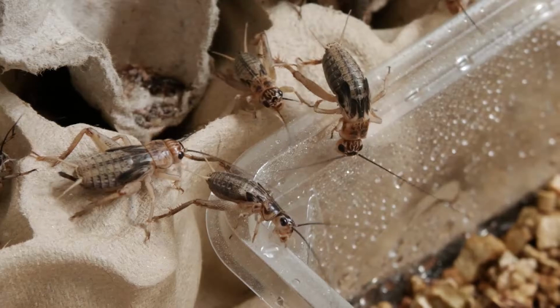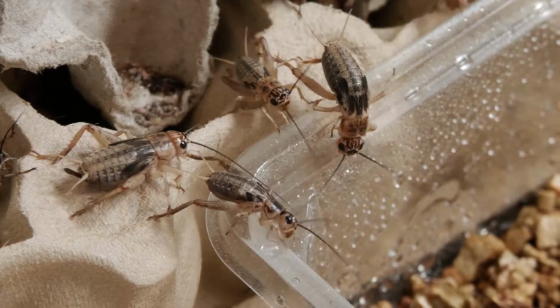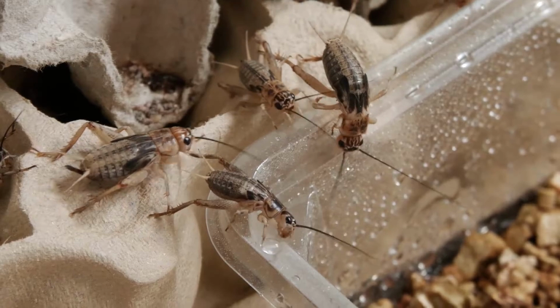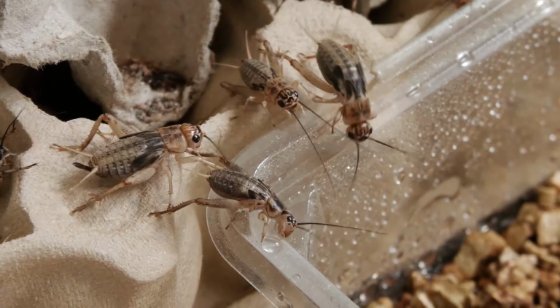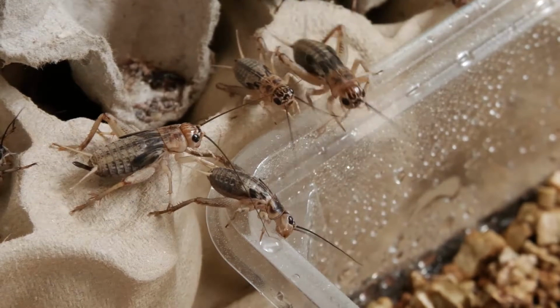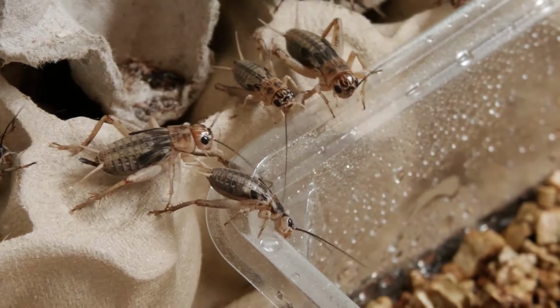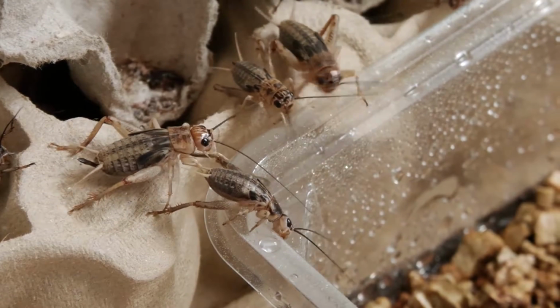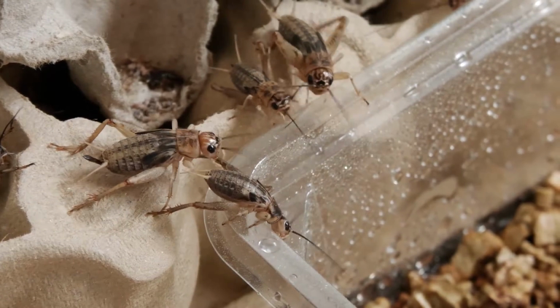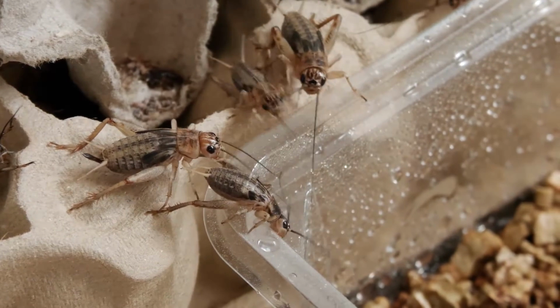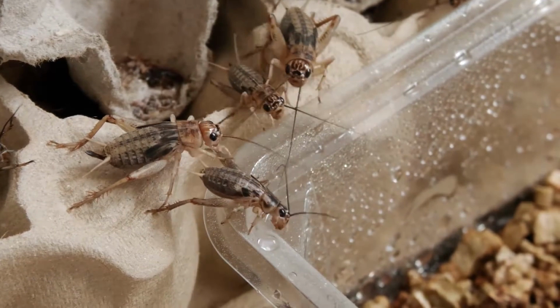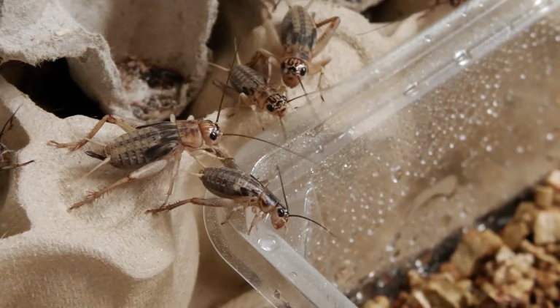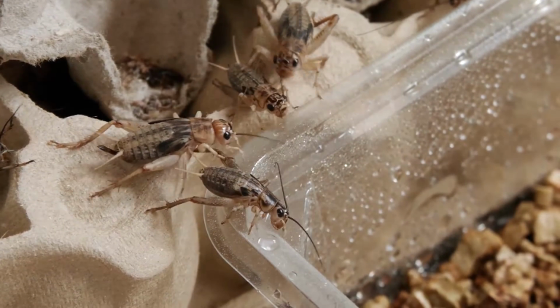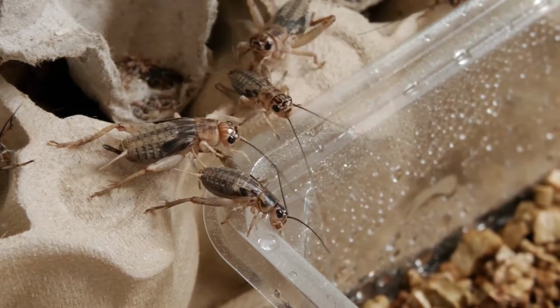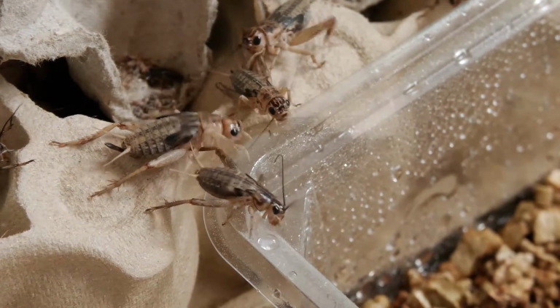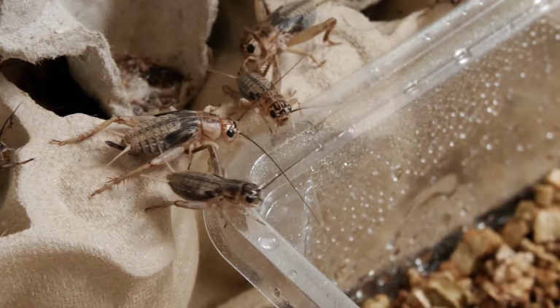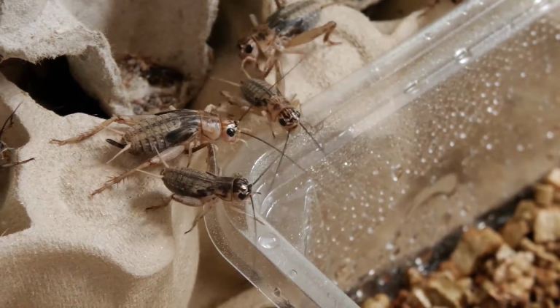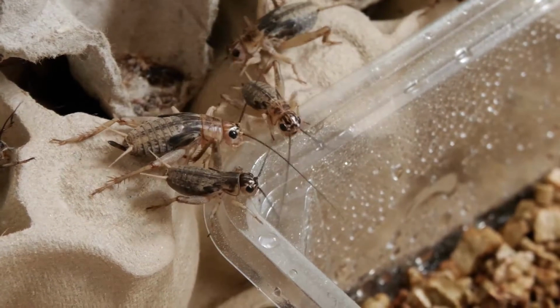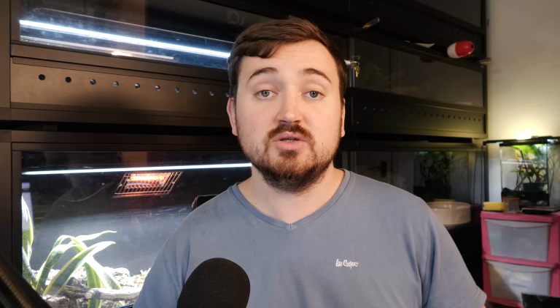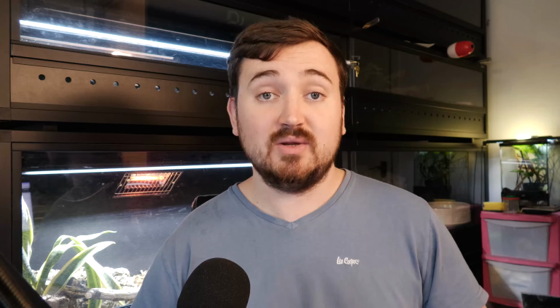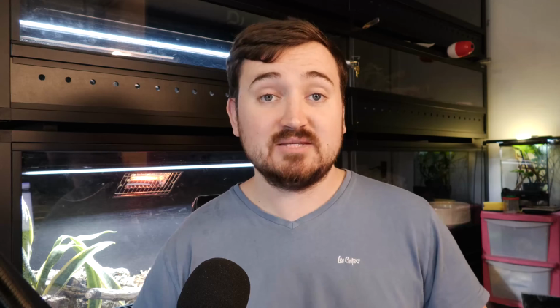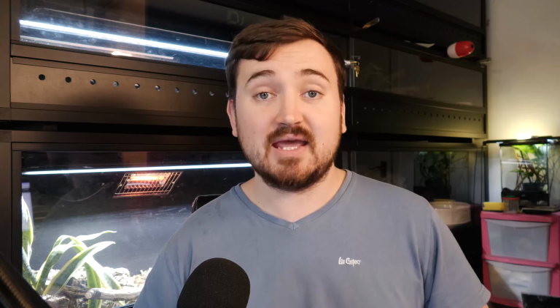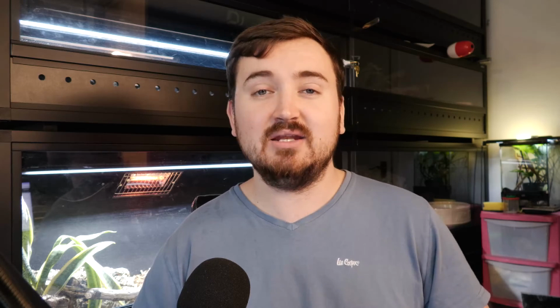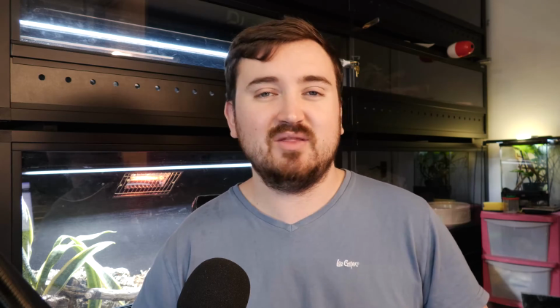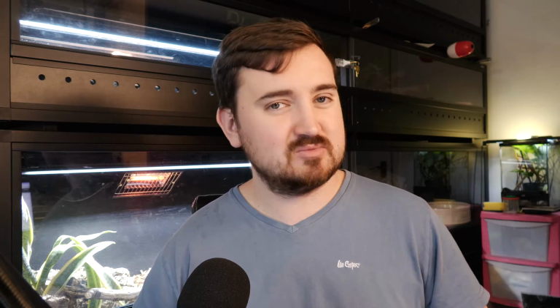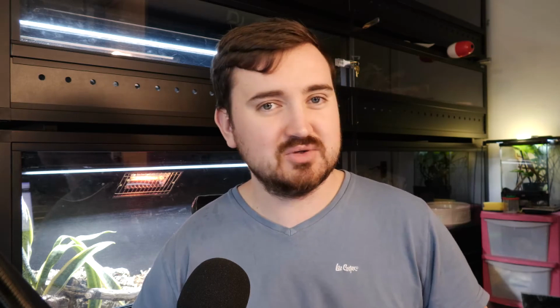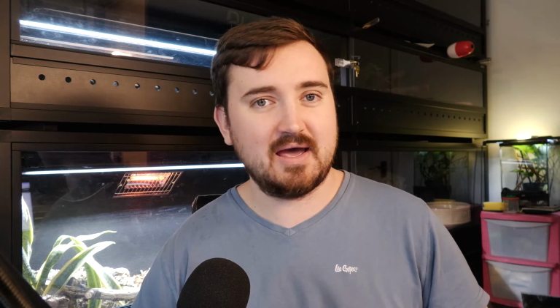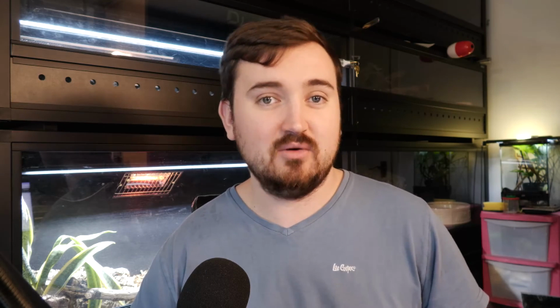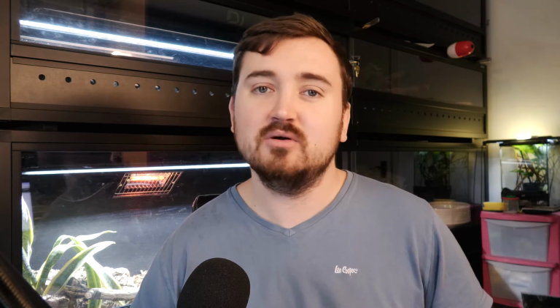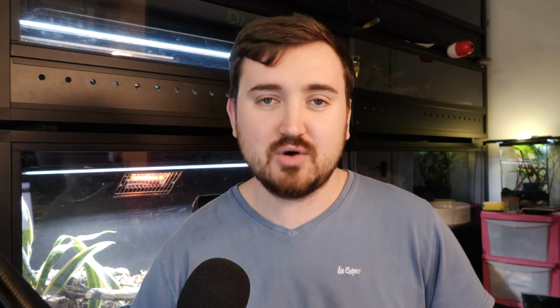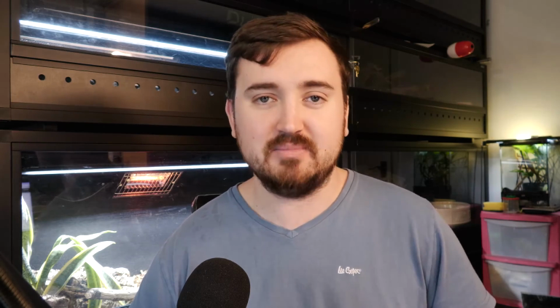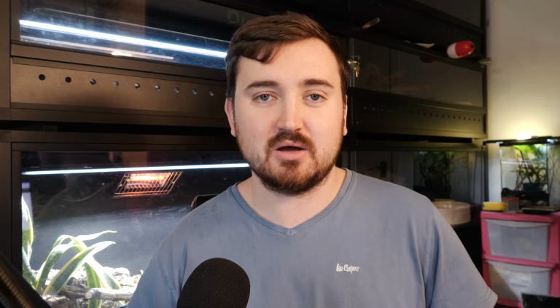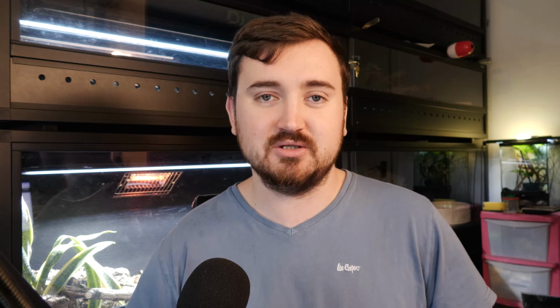Today we're going to talk about how to breed crickets for your reptiles. Let's begin with small-scale cricket production.